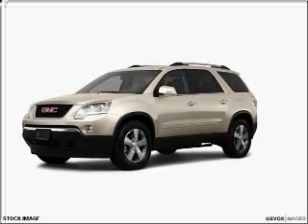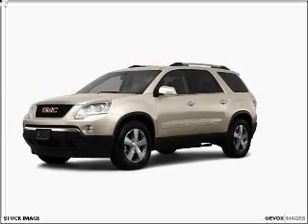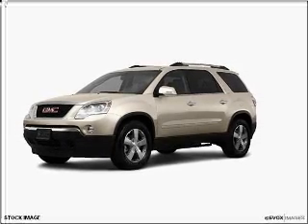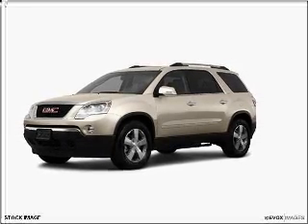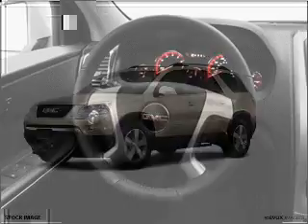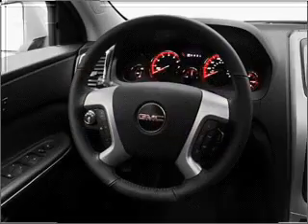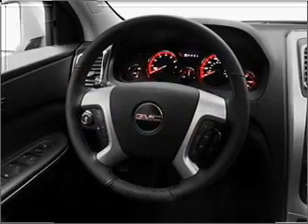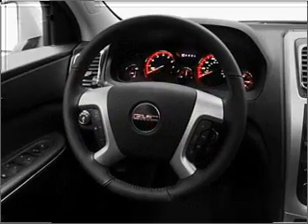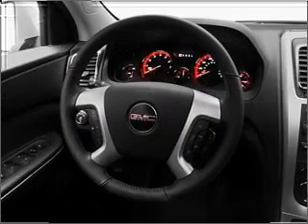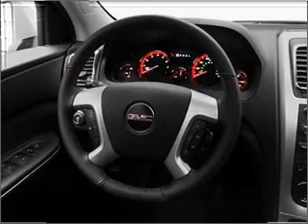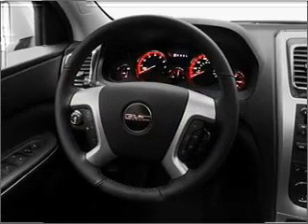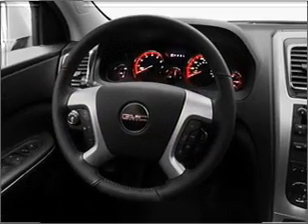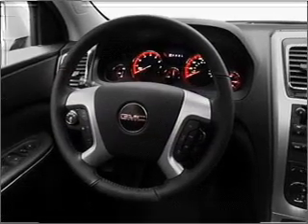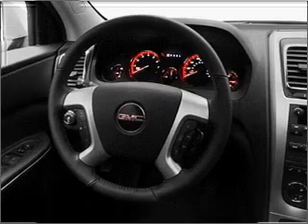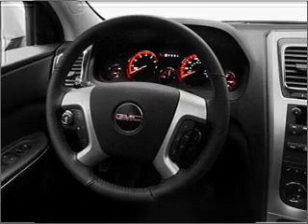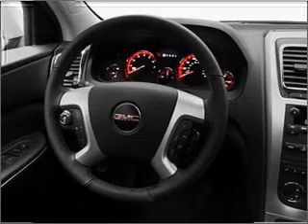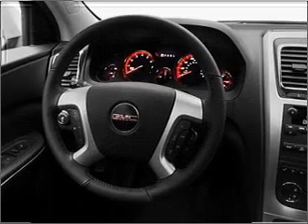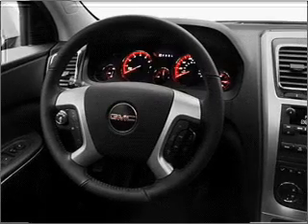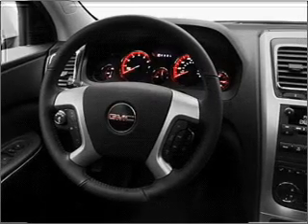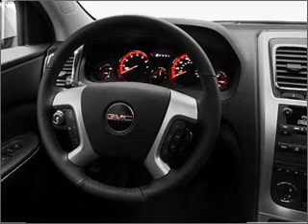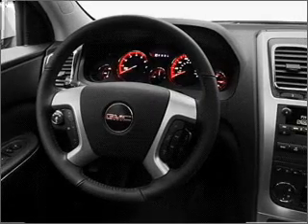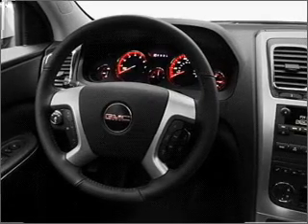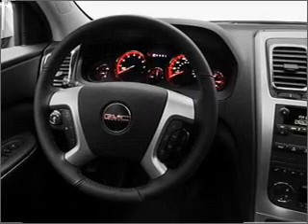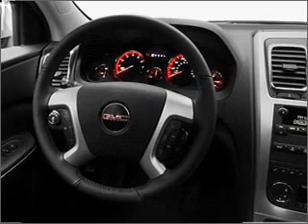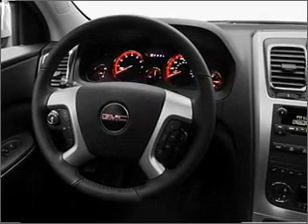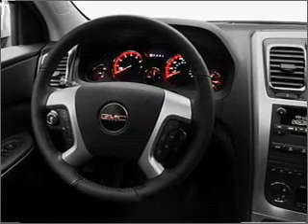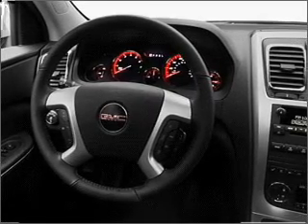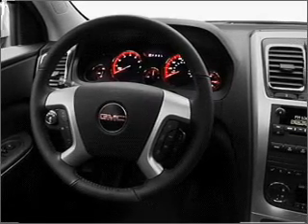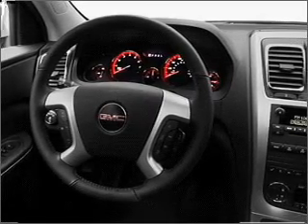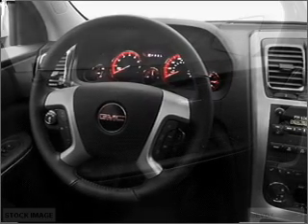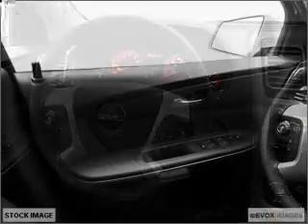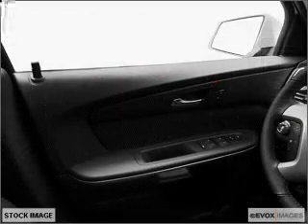Navigate to new destinations easily with the included GPS system. Premium wheels lend a distinctive appearance.